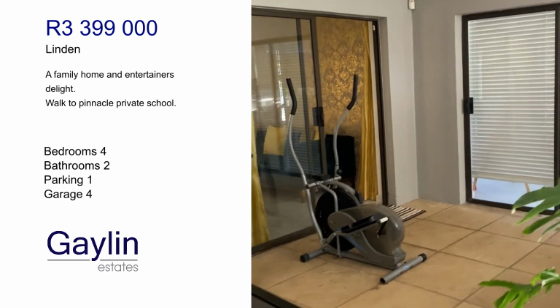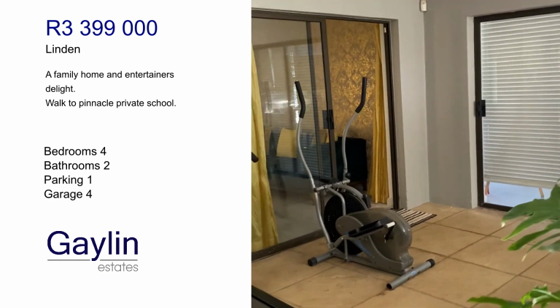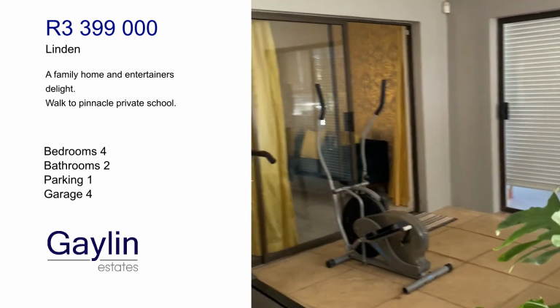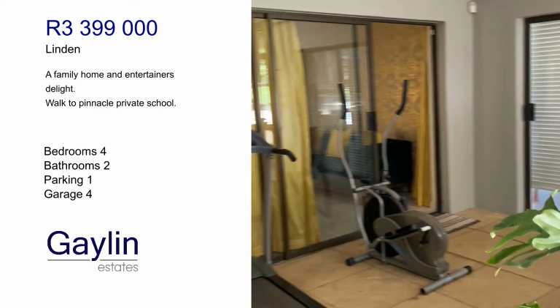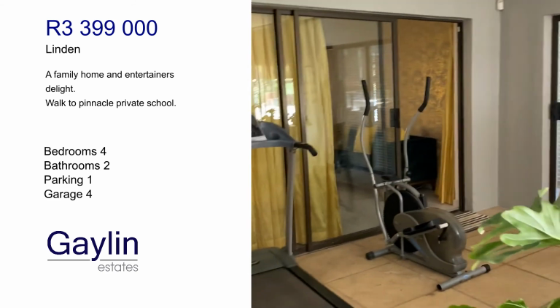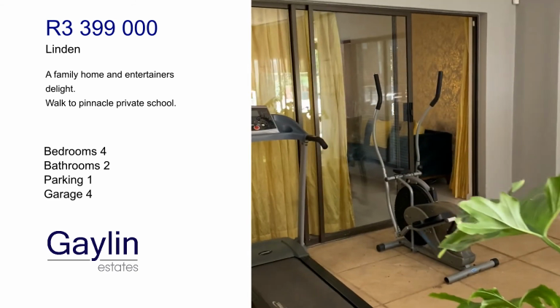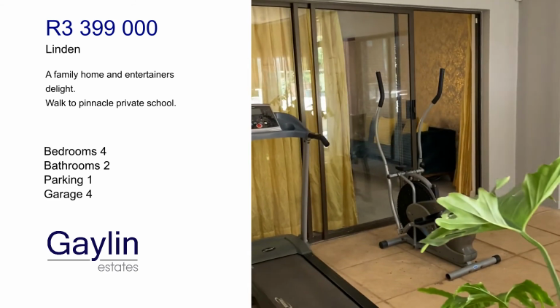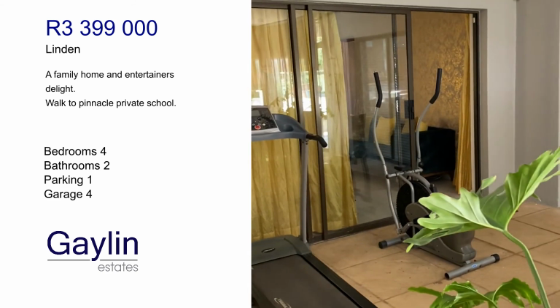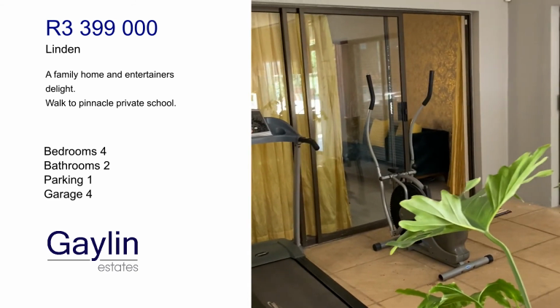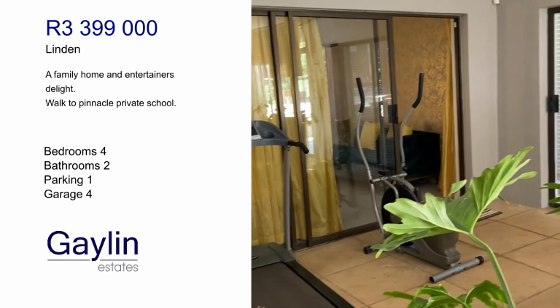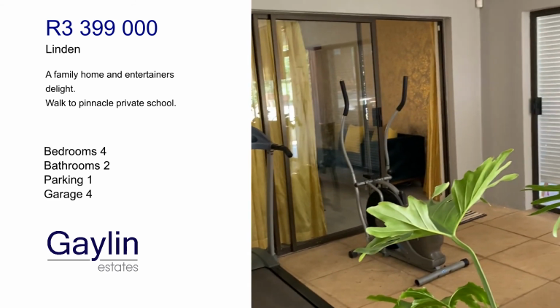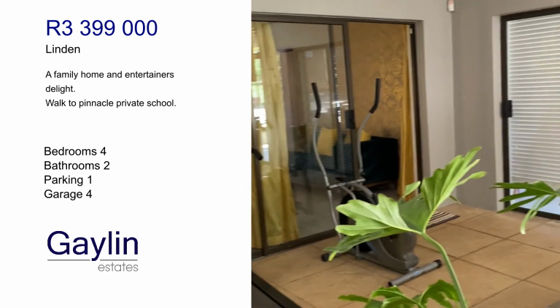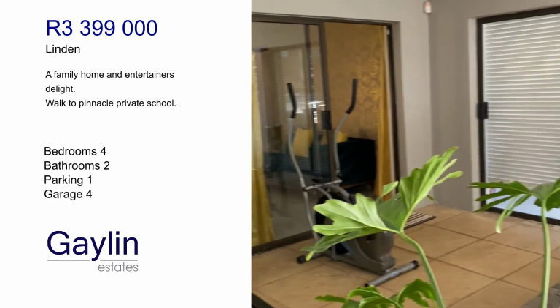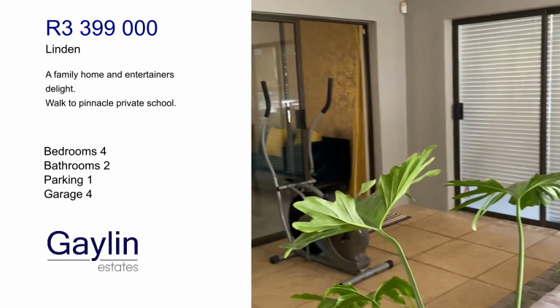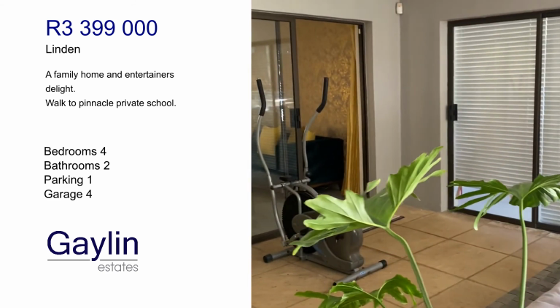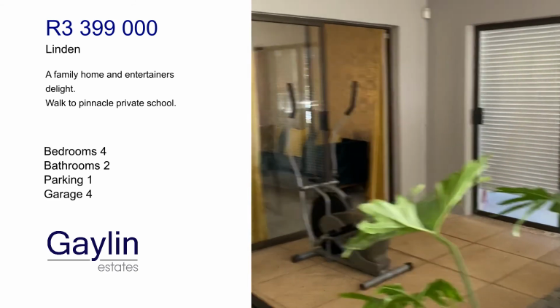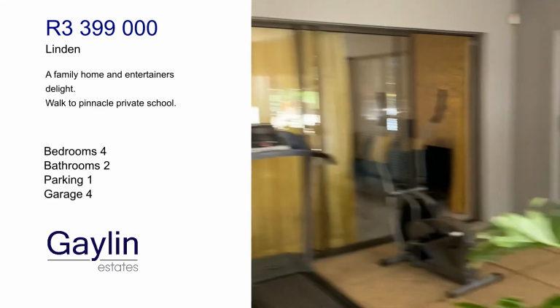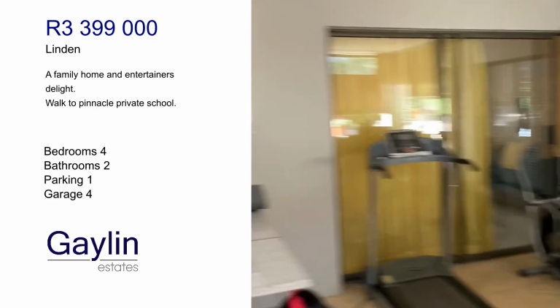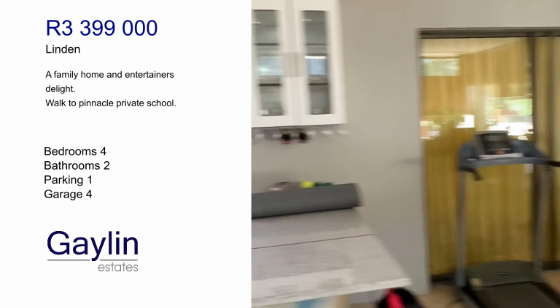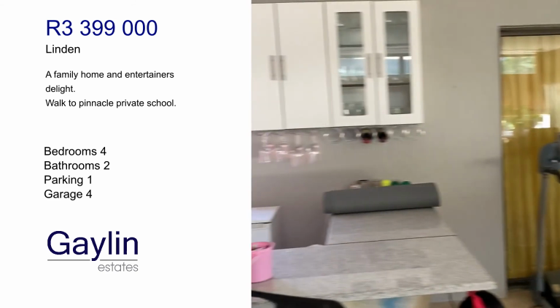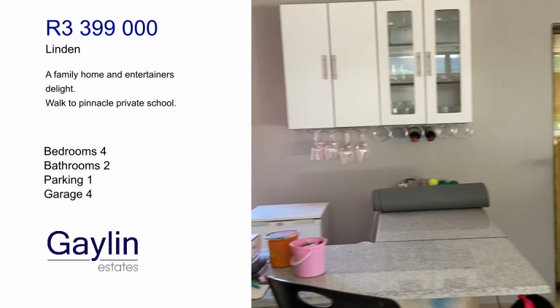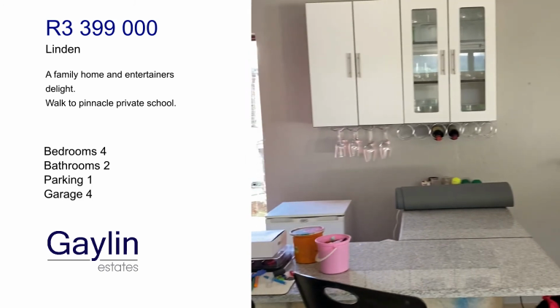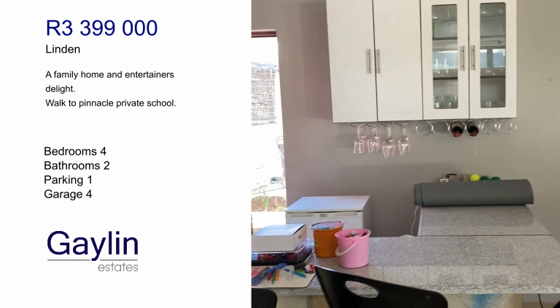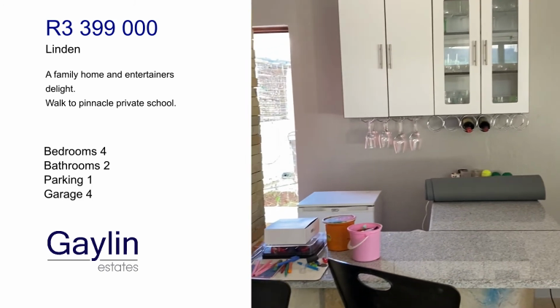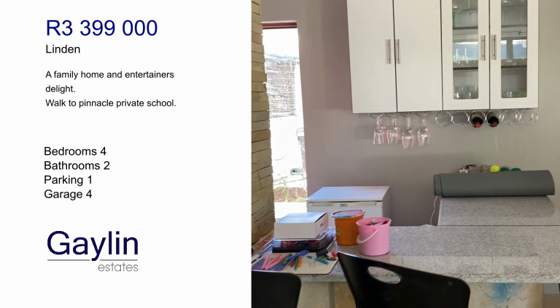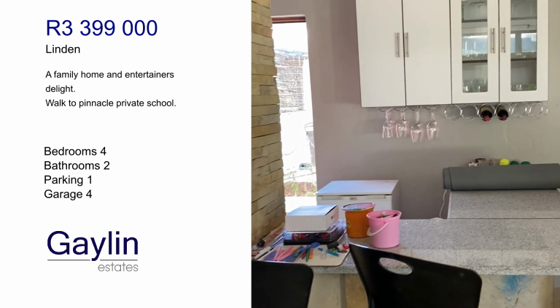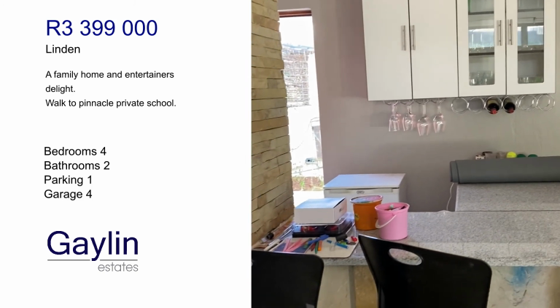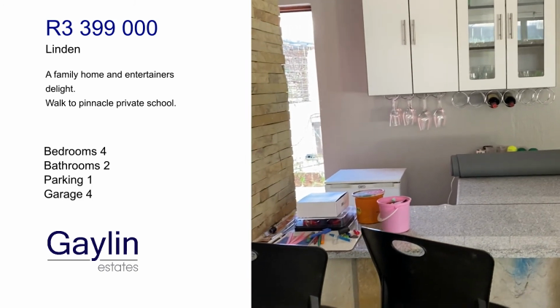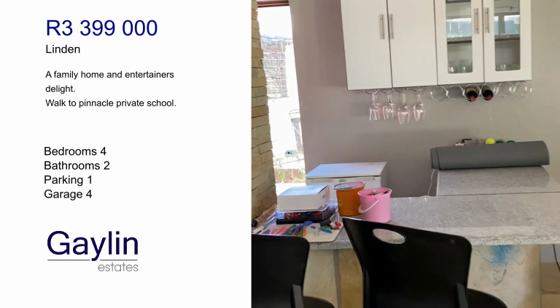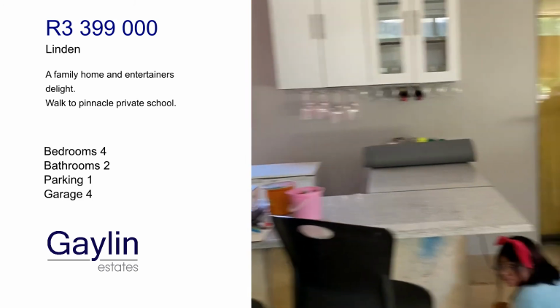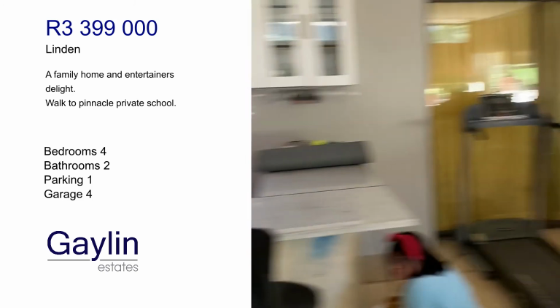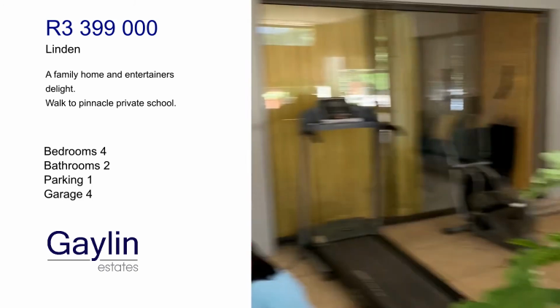There's space for a gym as well as a small bar area.